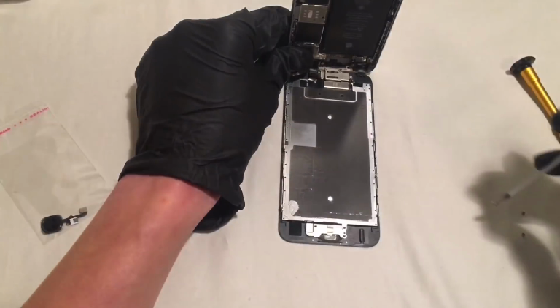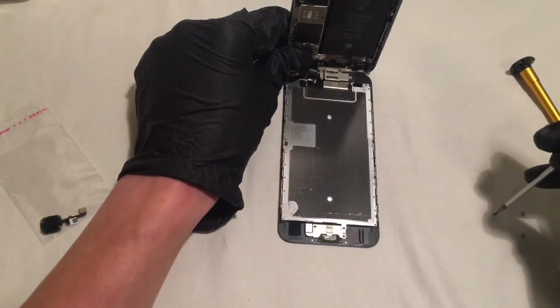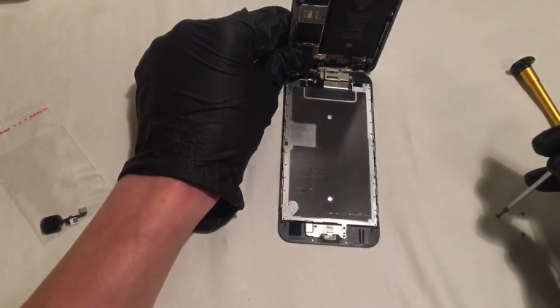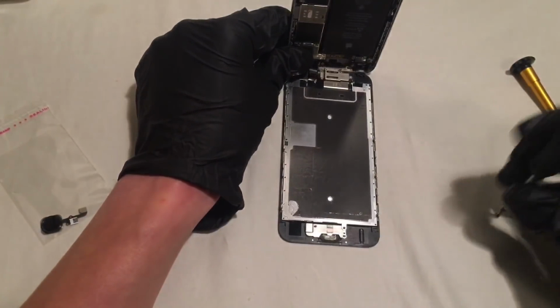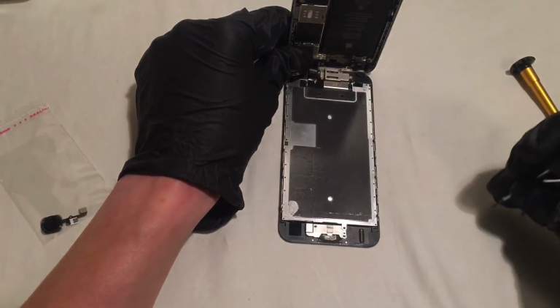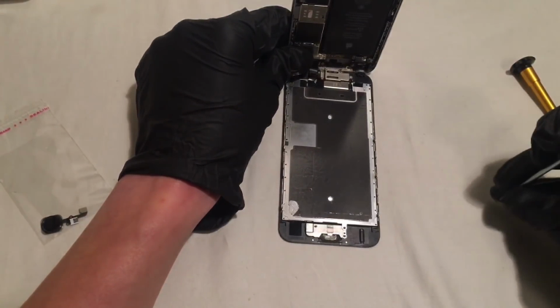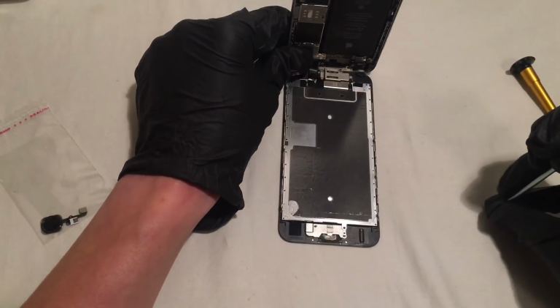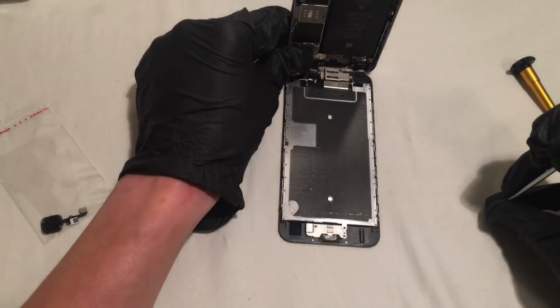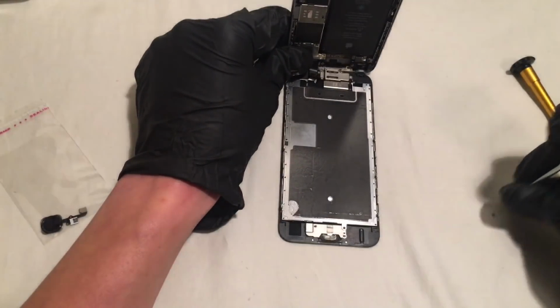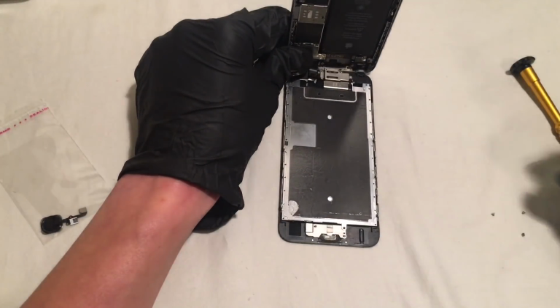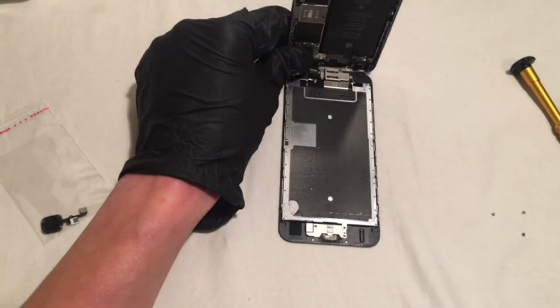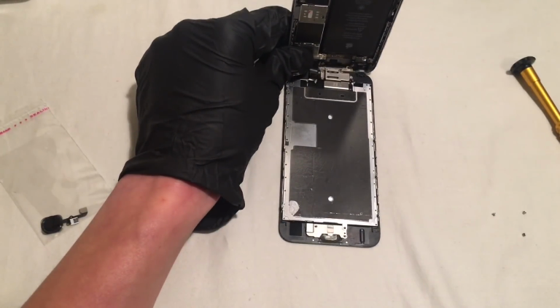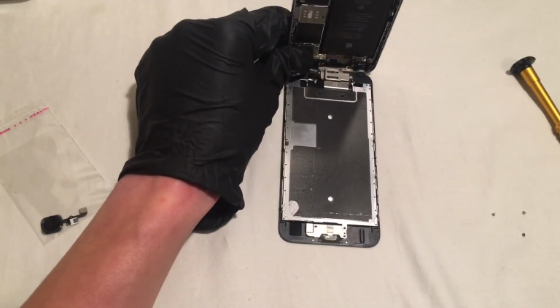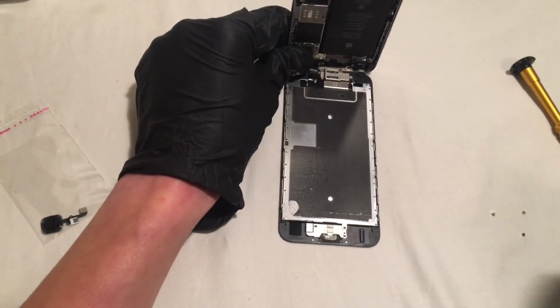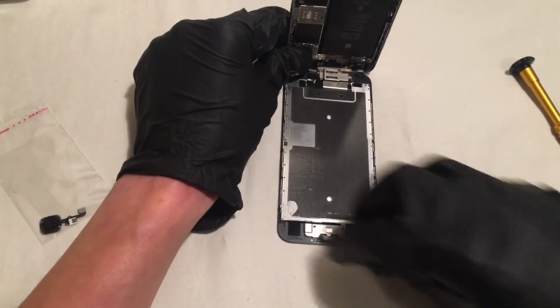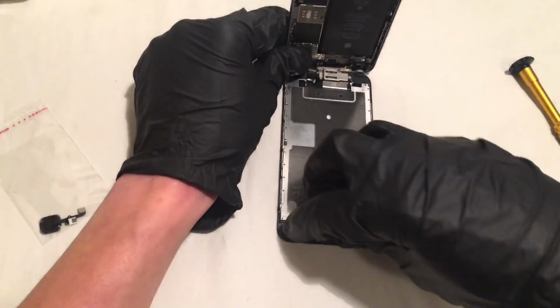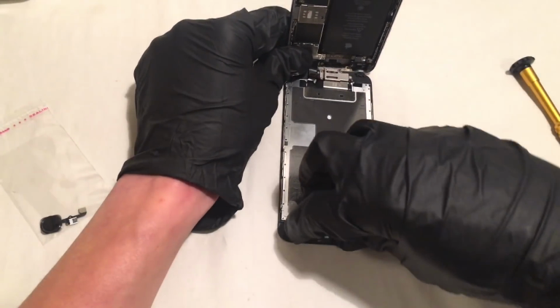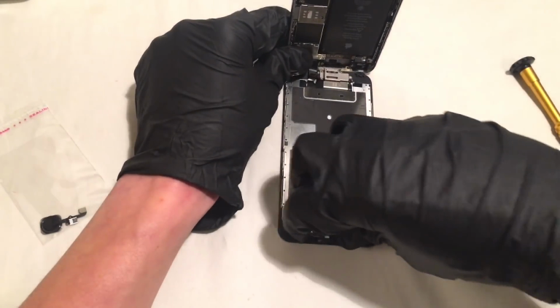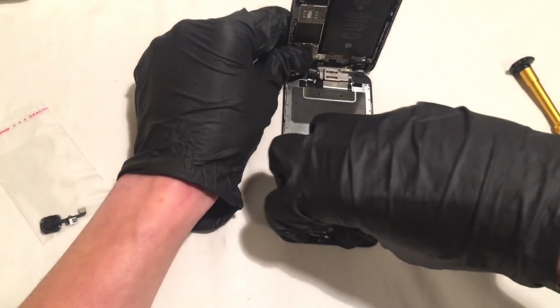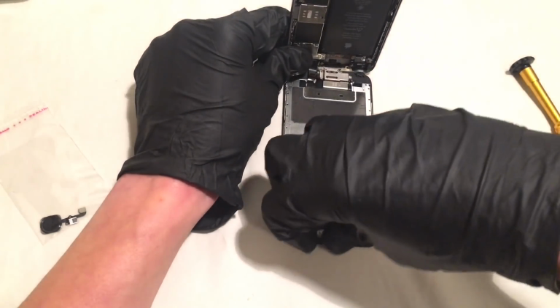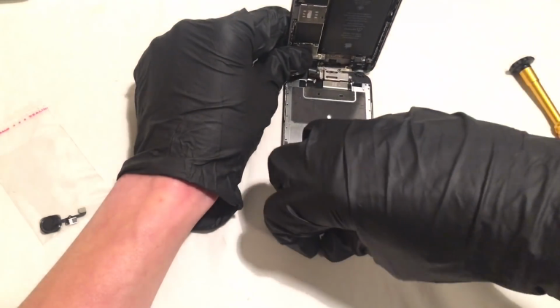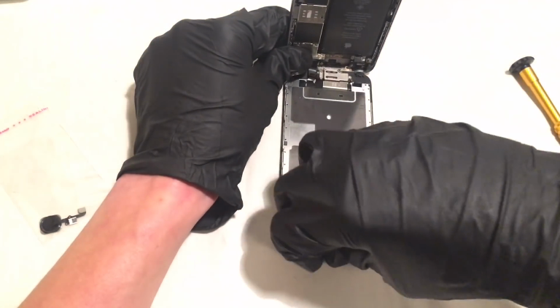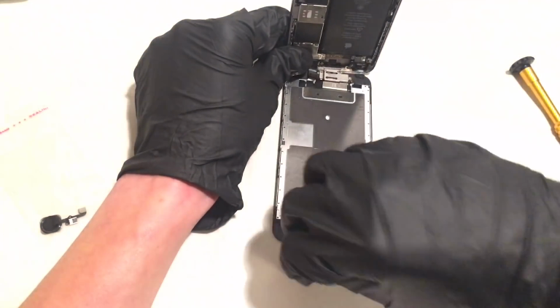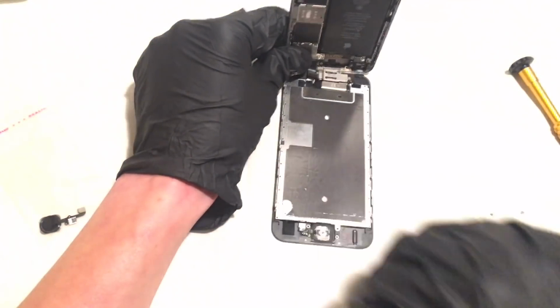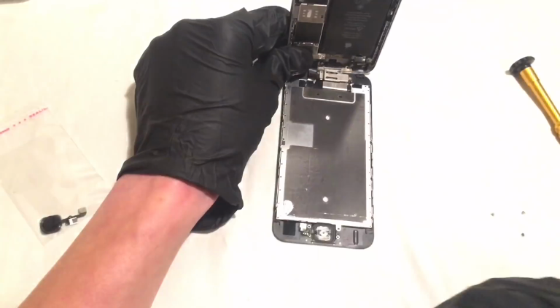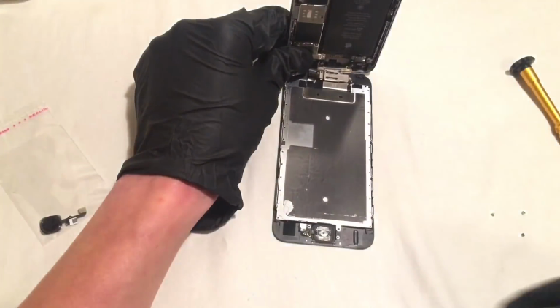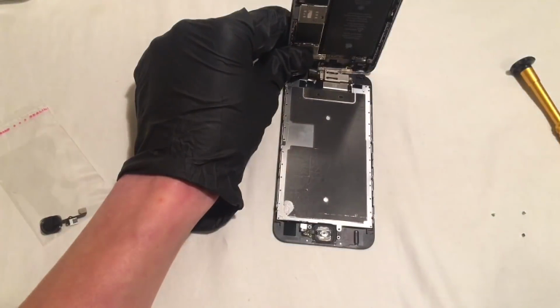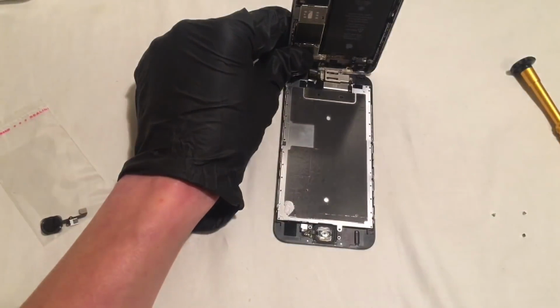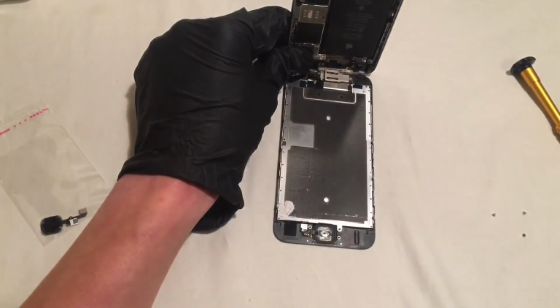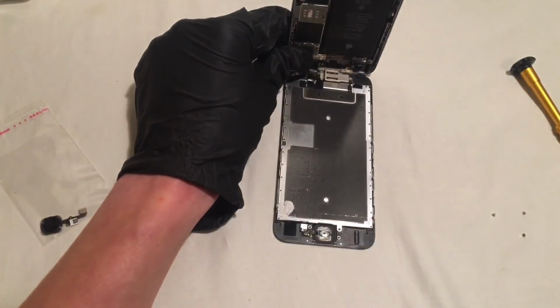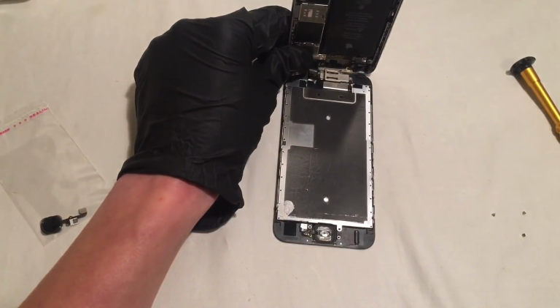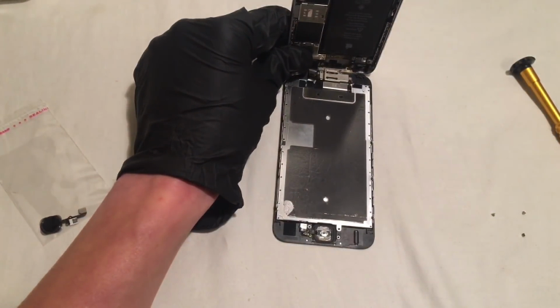So now that our three screws are off, we can now just gently lift up the back plate, exposing your home button assembly.